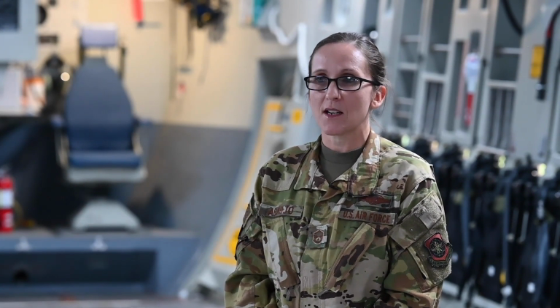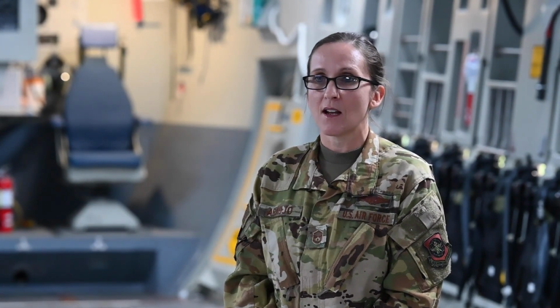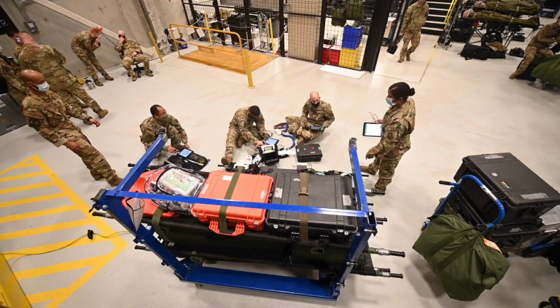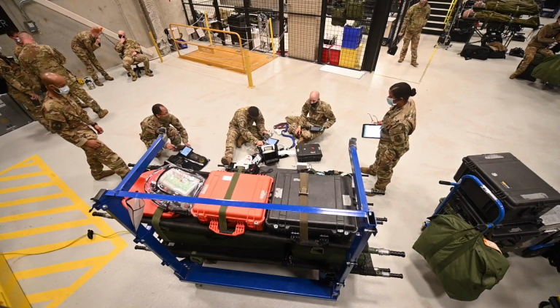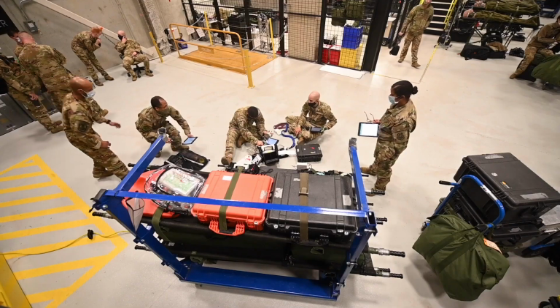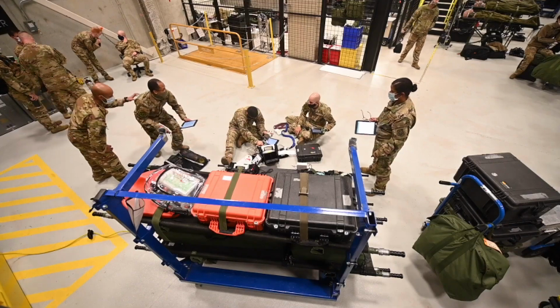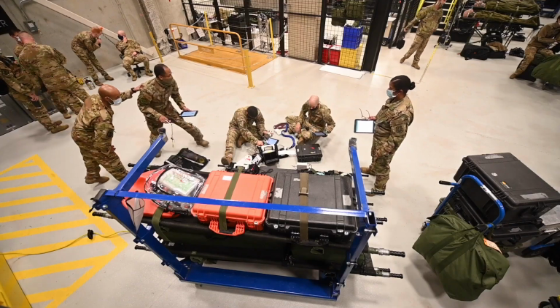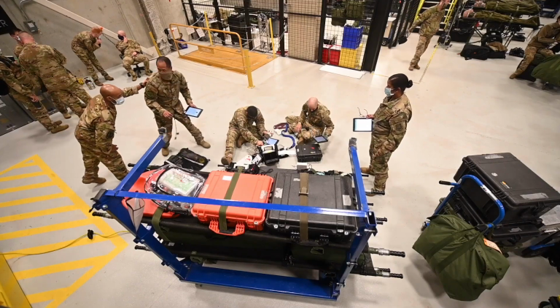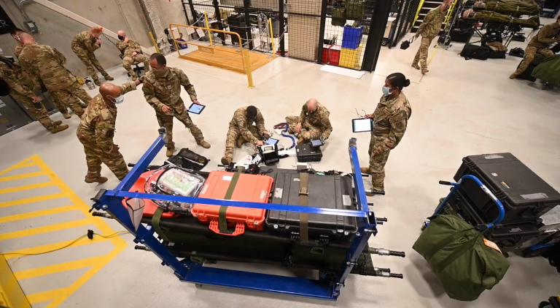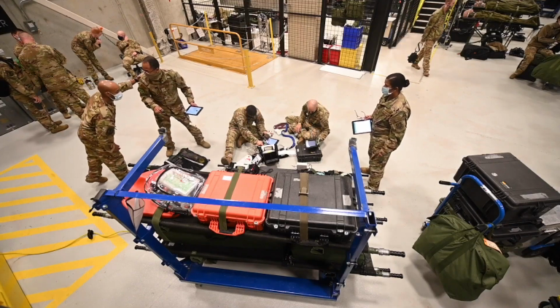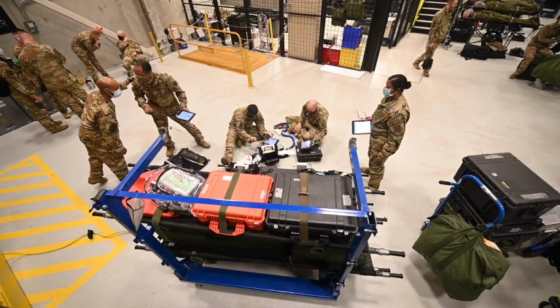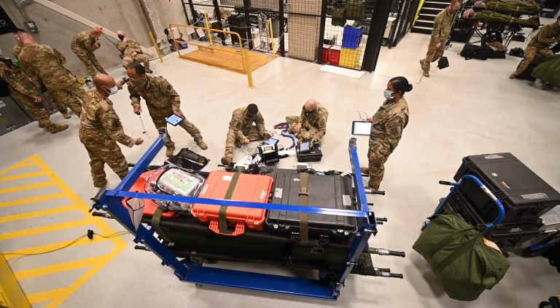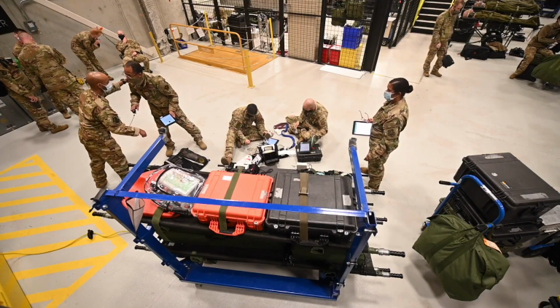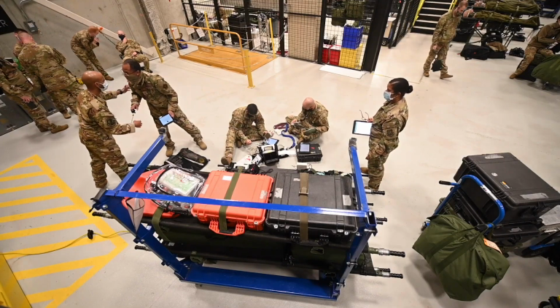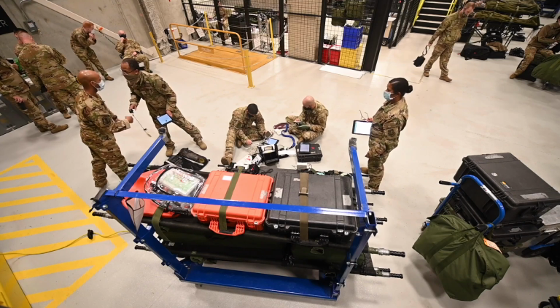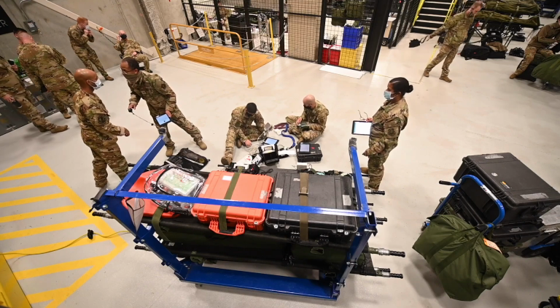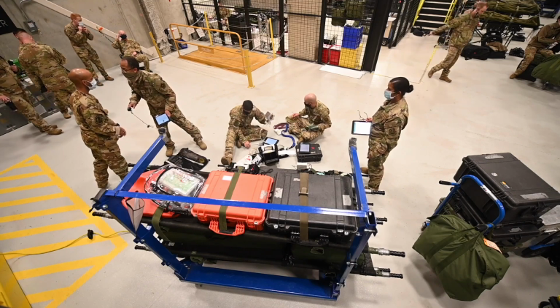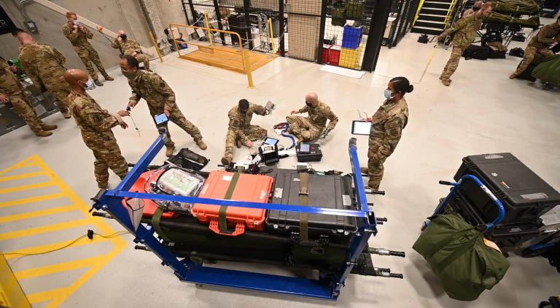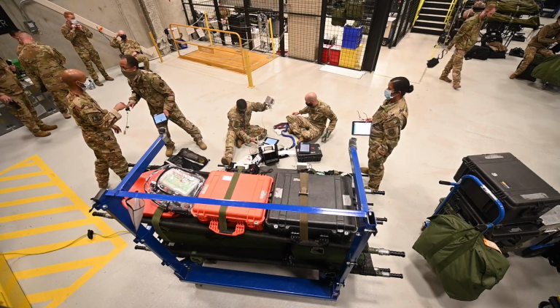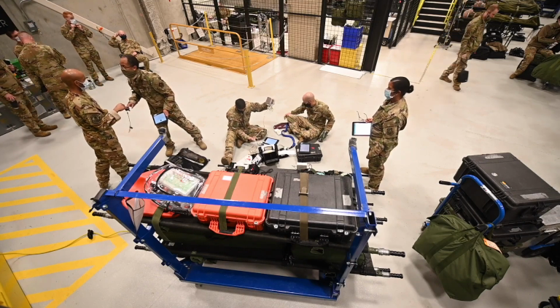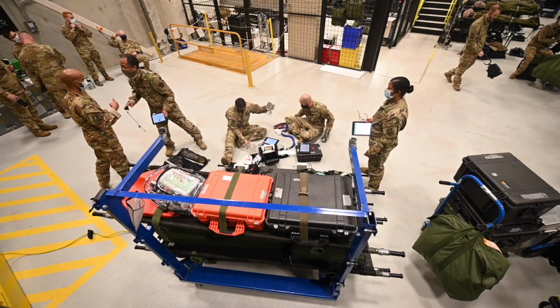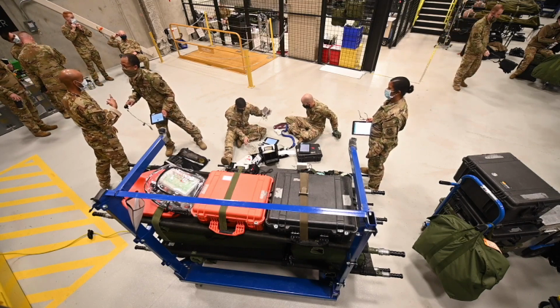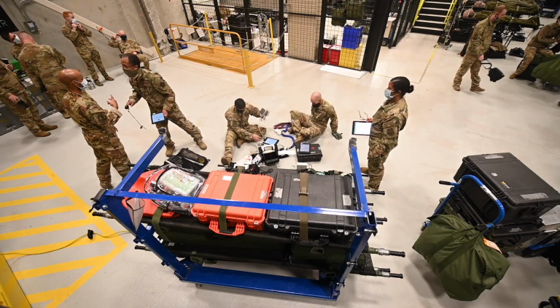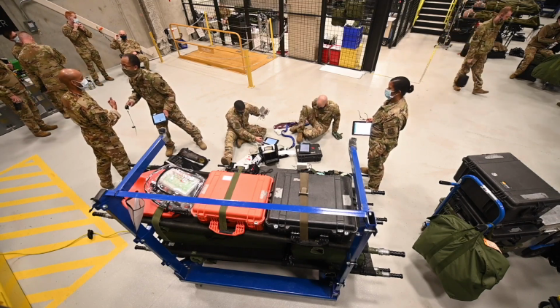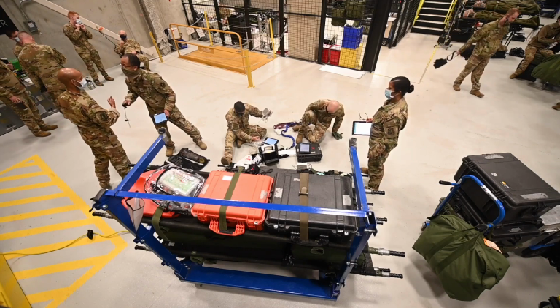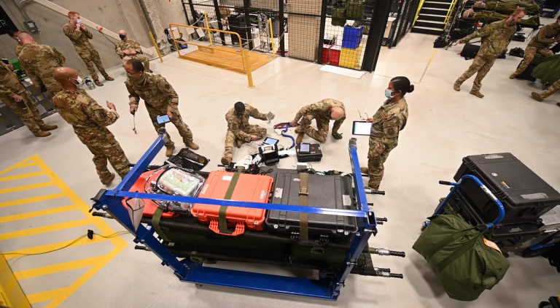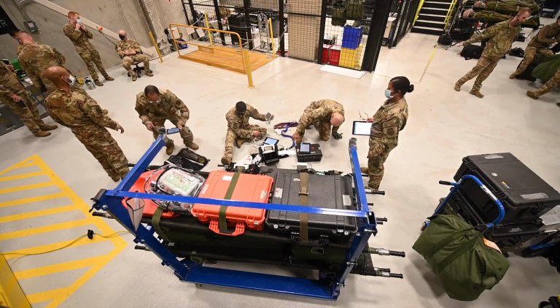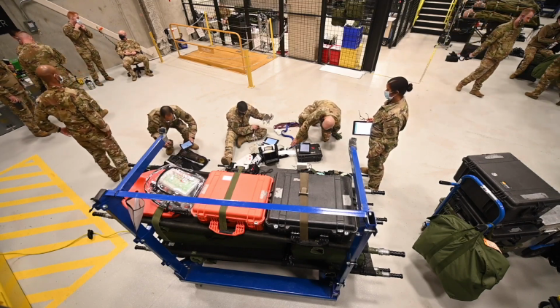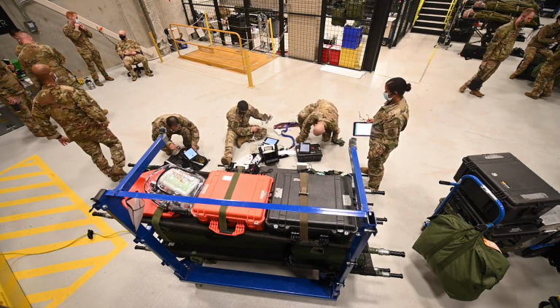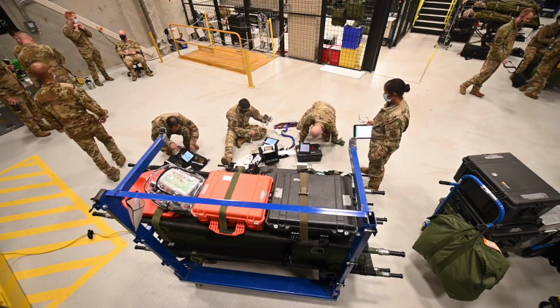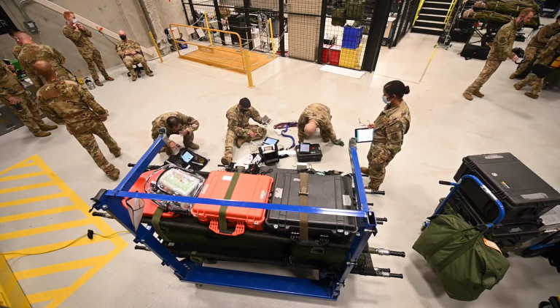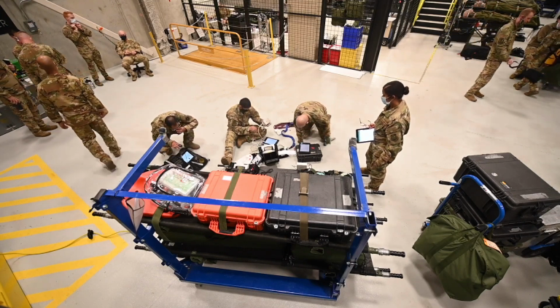We train individuals — AE technicians — for 32 different squadrons, not only active duty but reserve and guard.